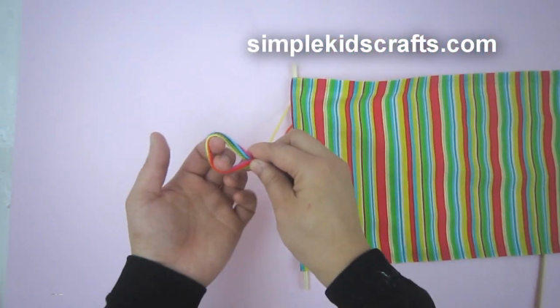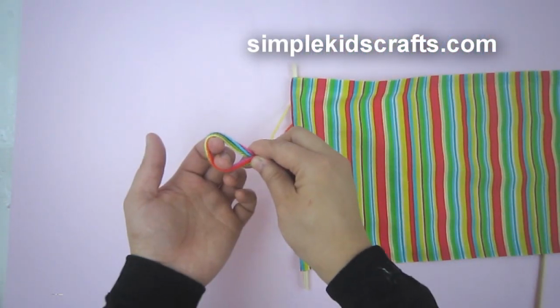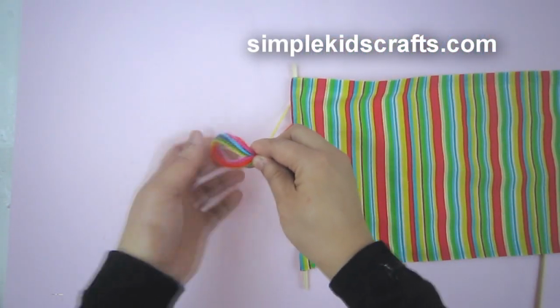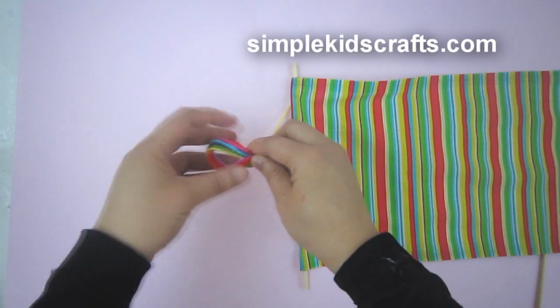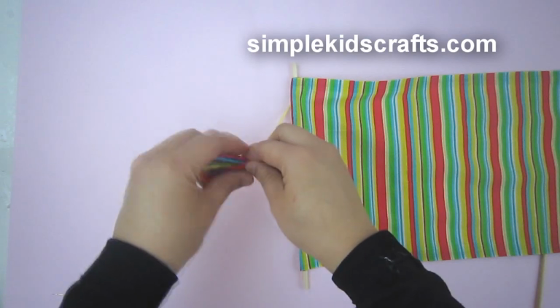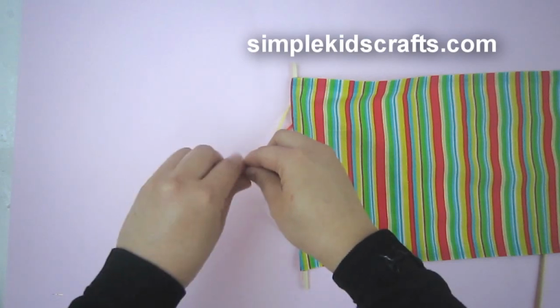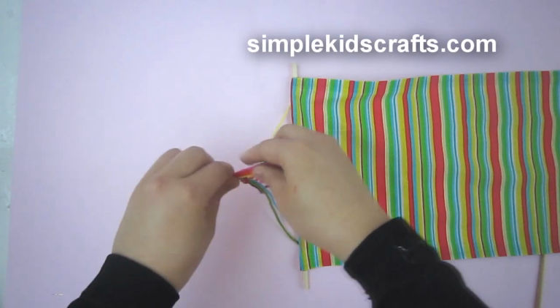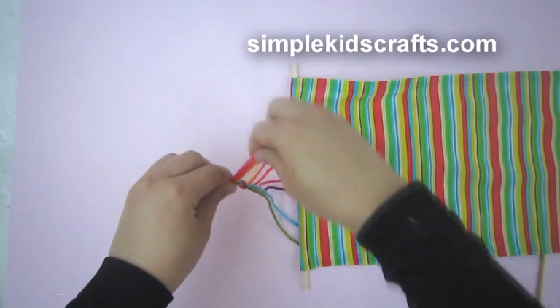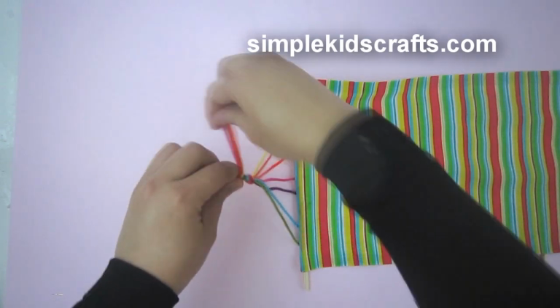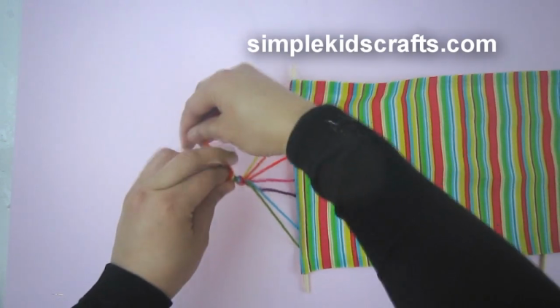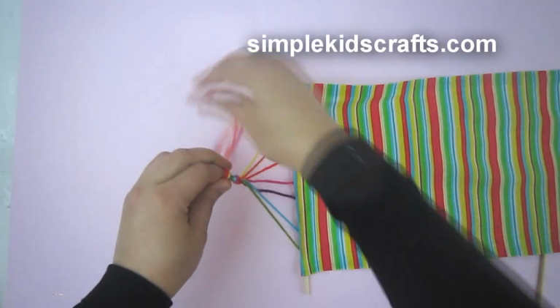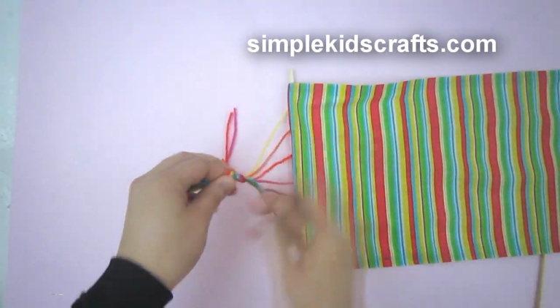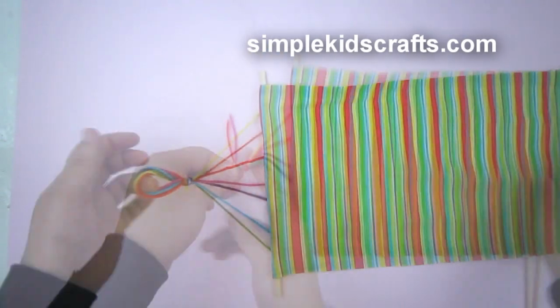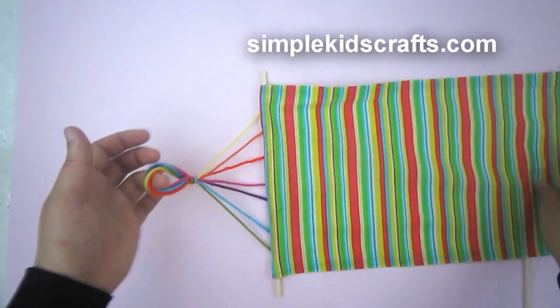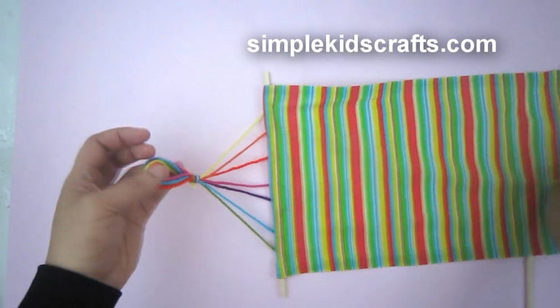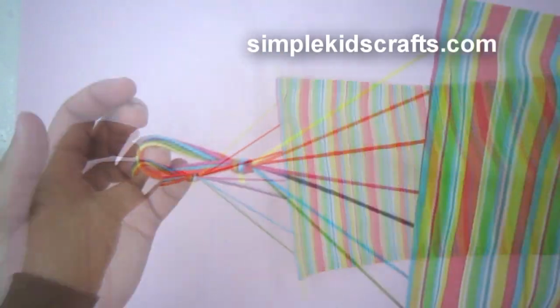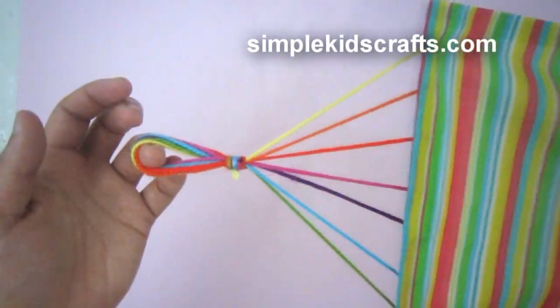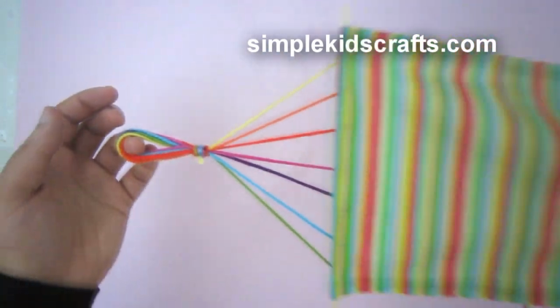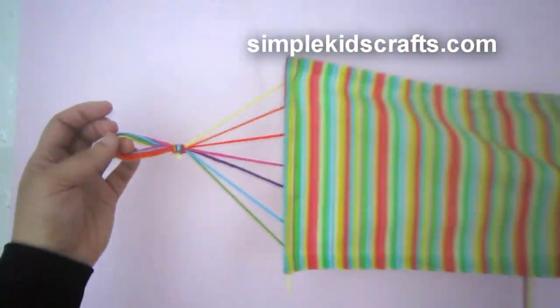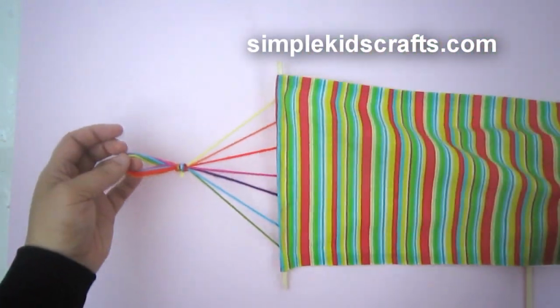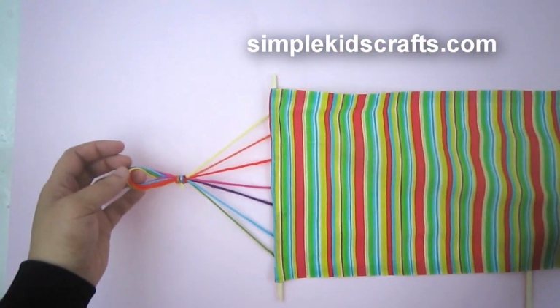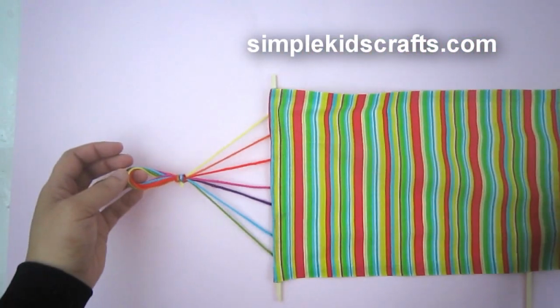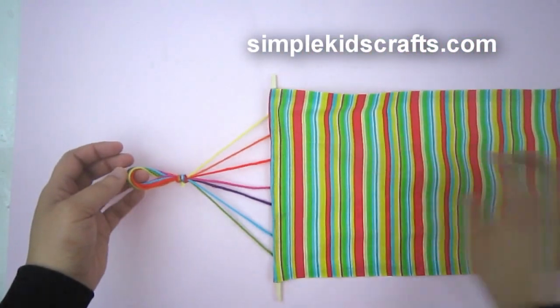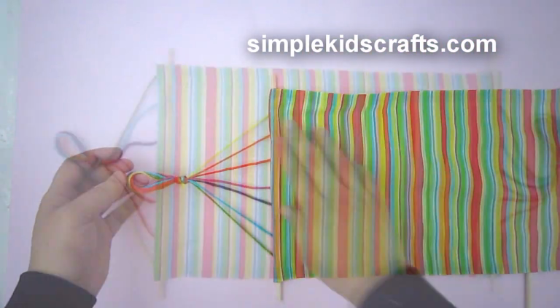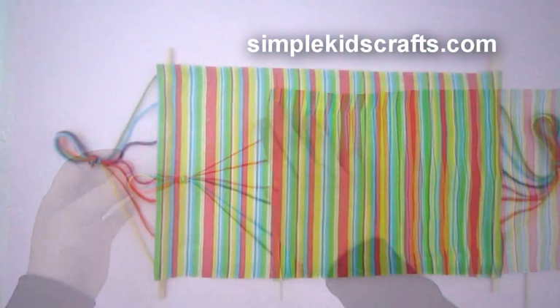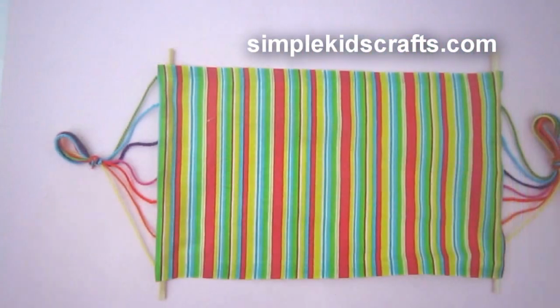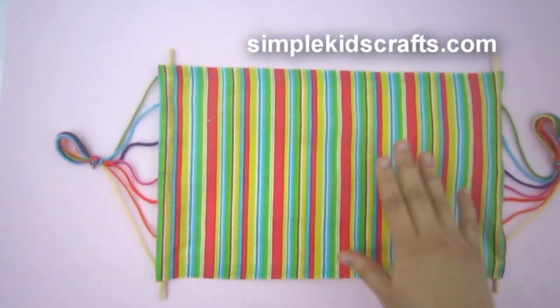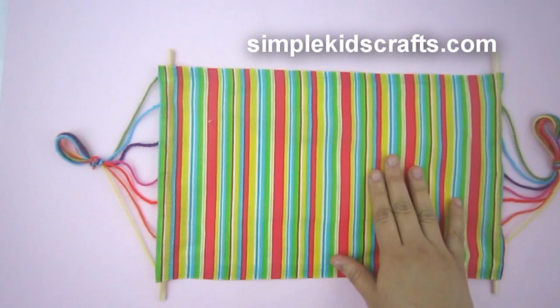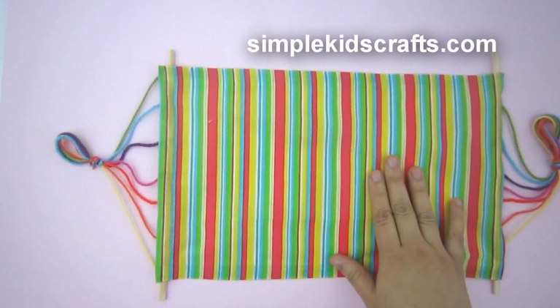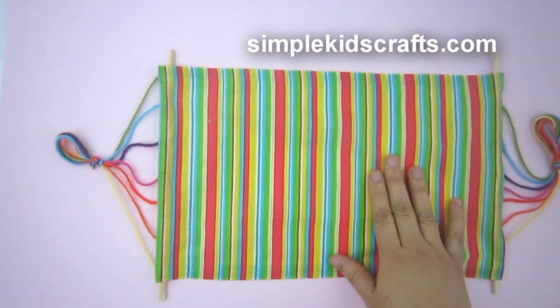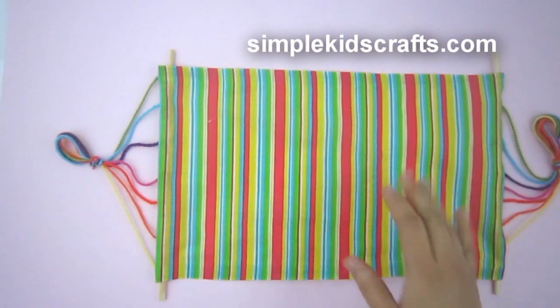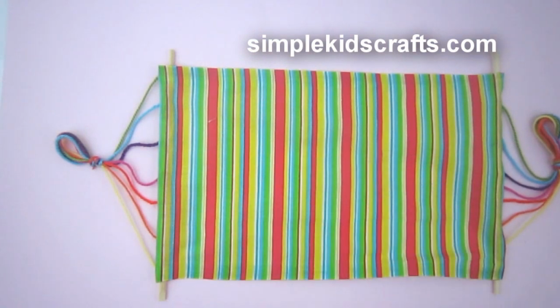Cut any excess yarn. Do this for the other side of the hammock as well. Then your hammock is done.